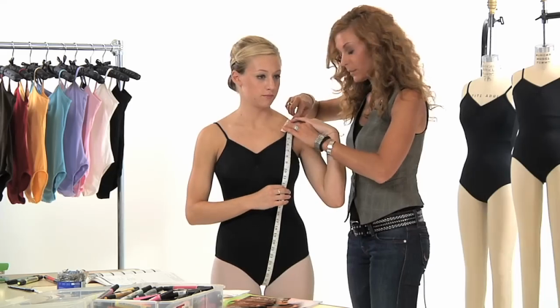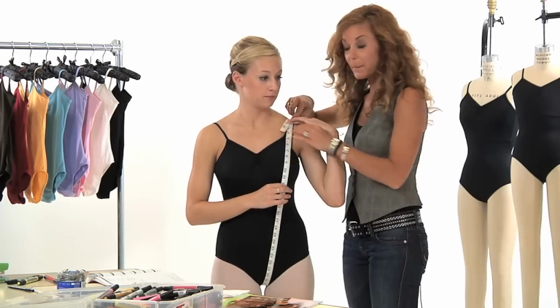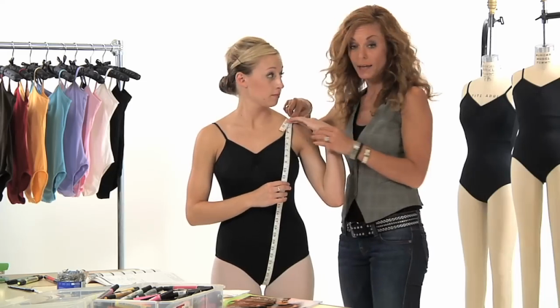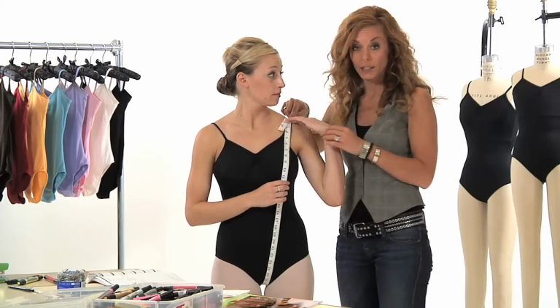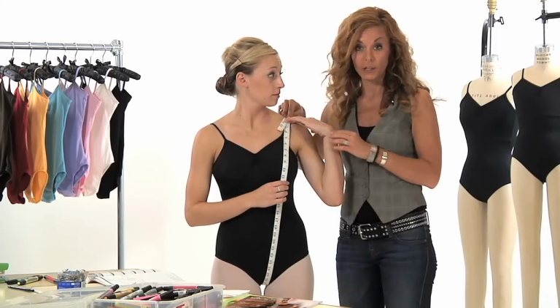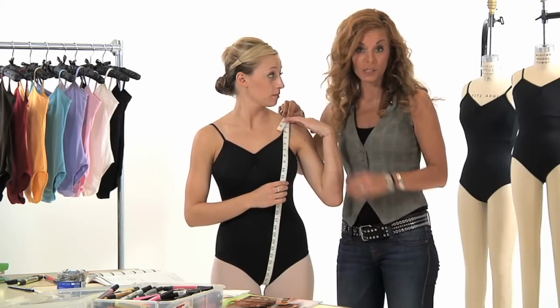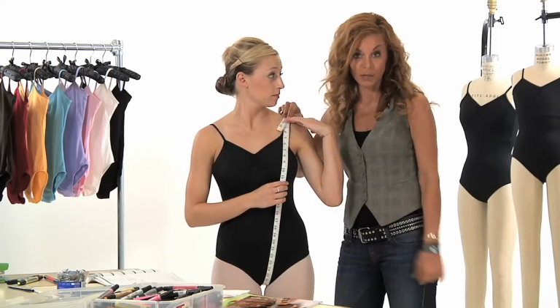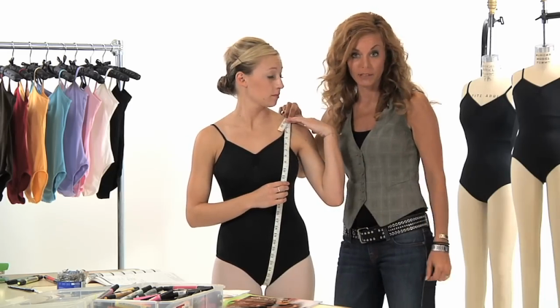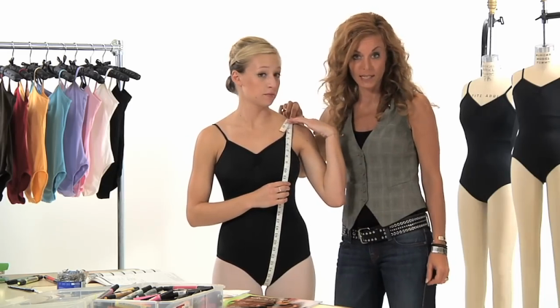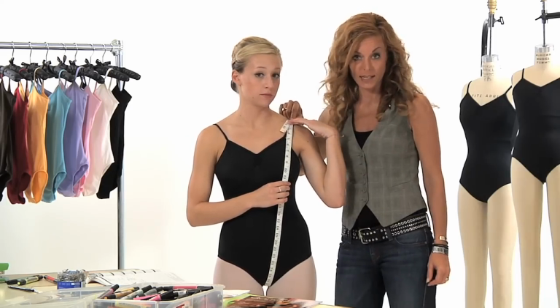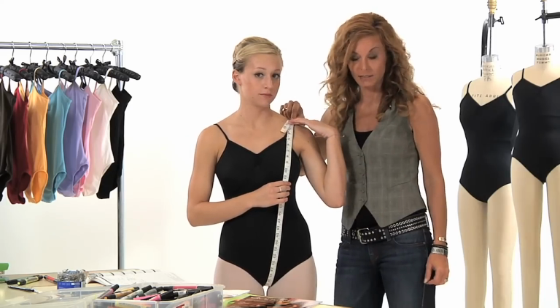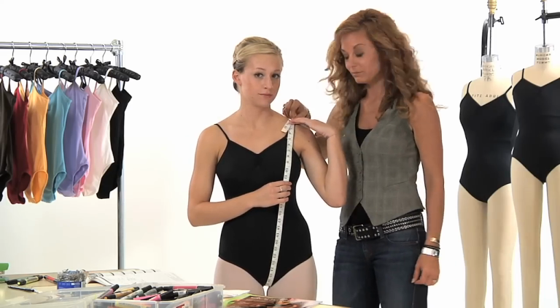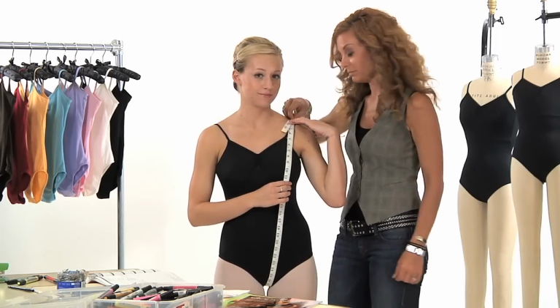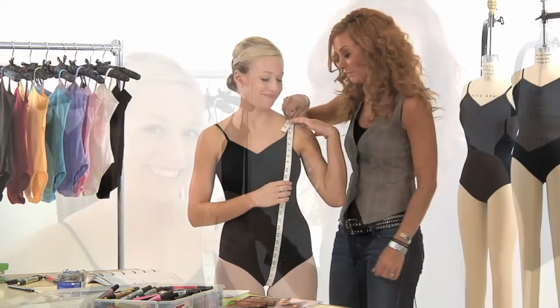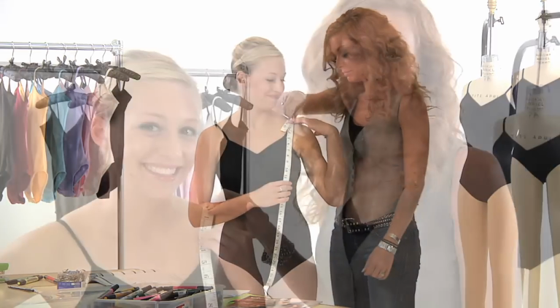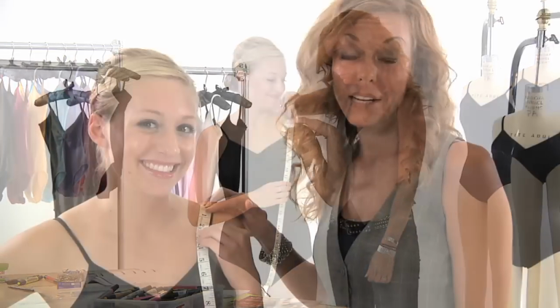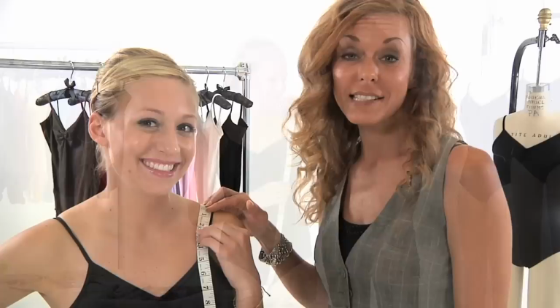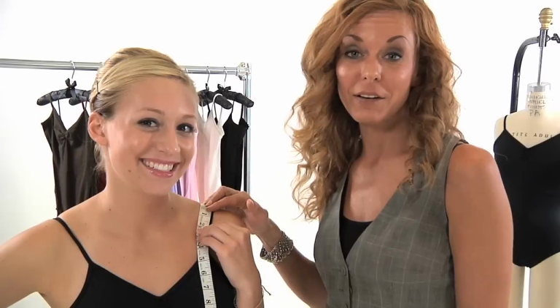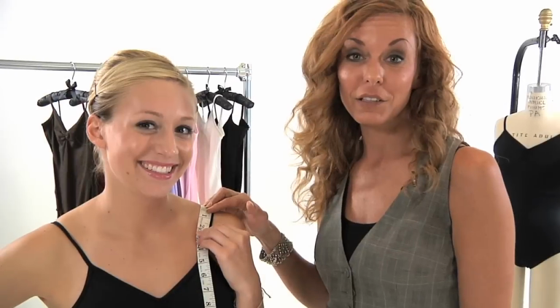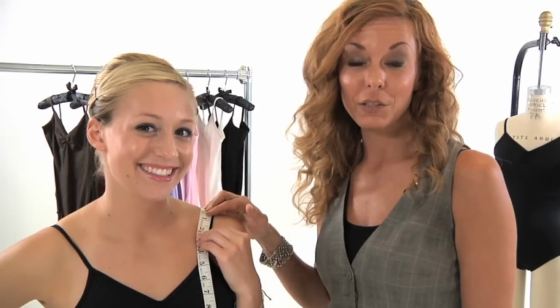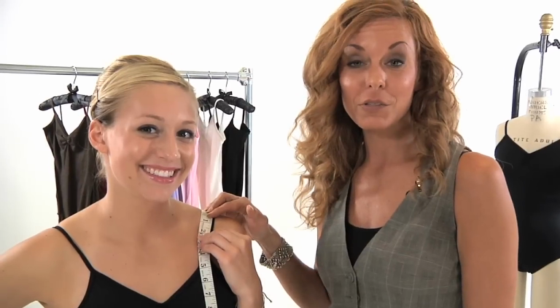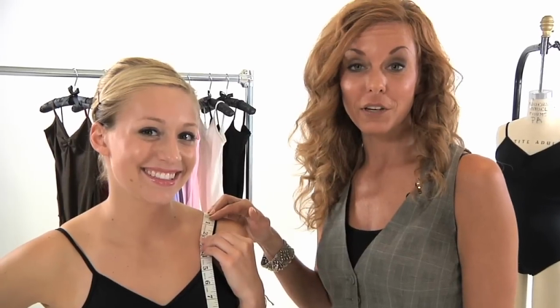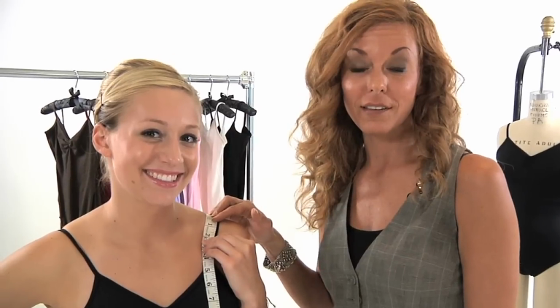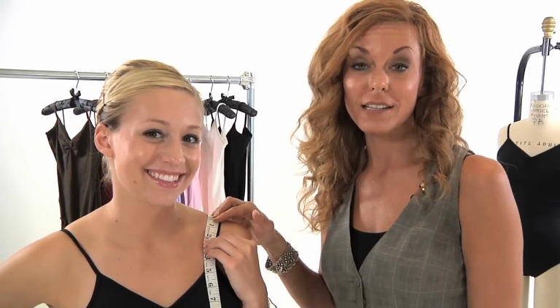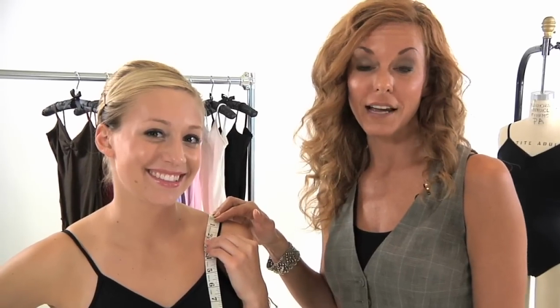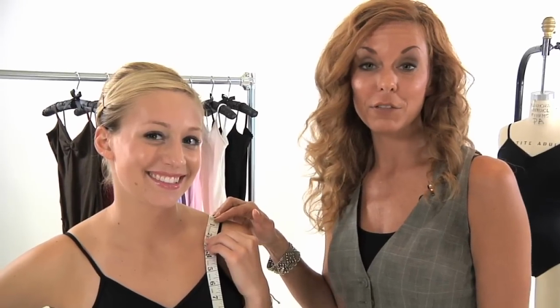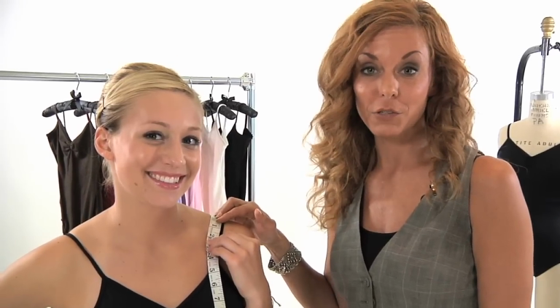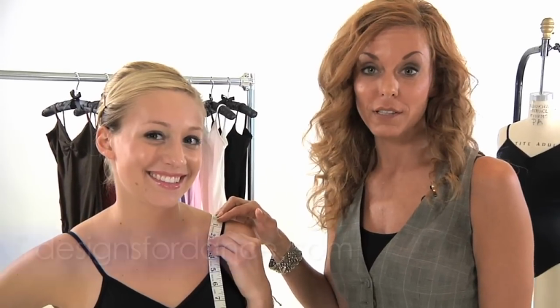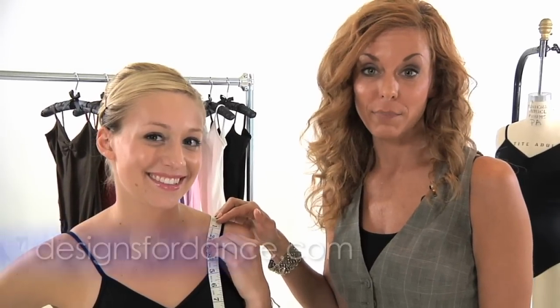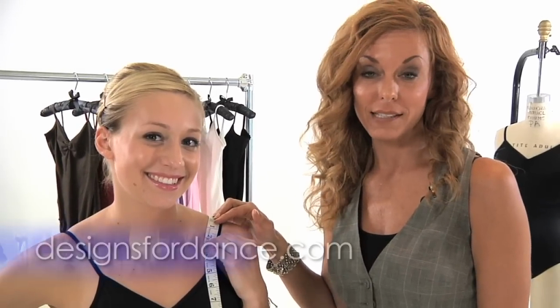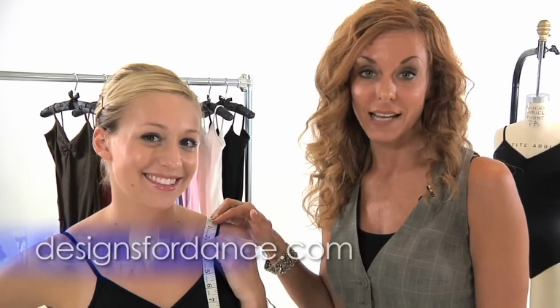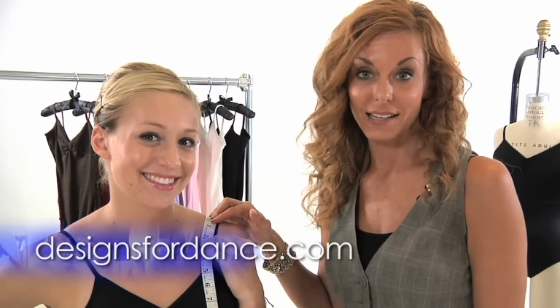Beth here is a perfect S. When in doubt, use girth as a guide for choosing the best size.